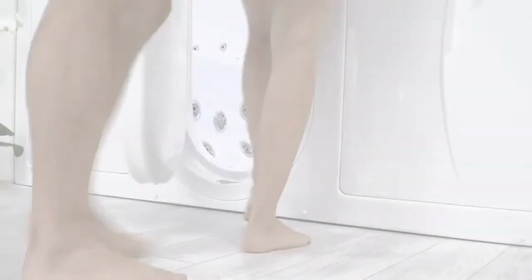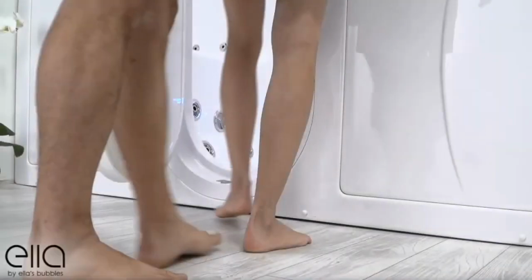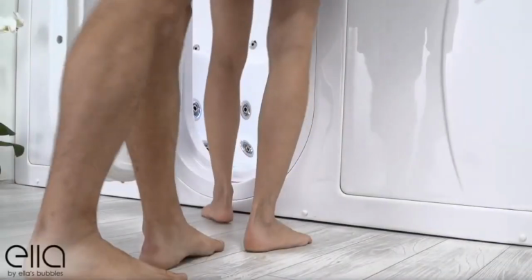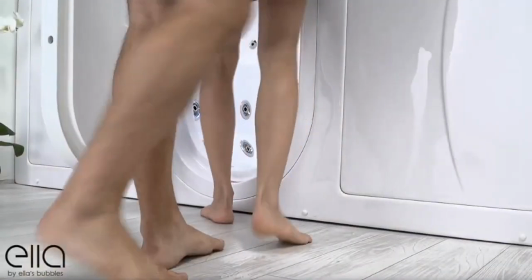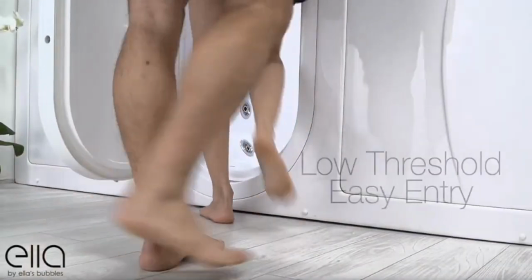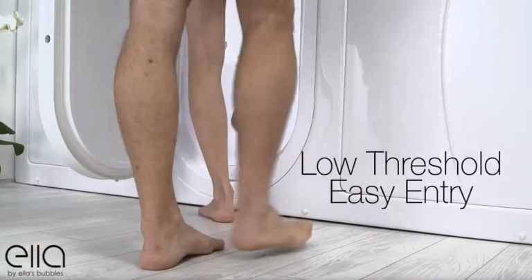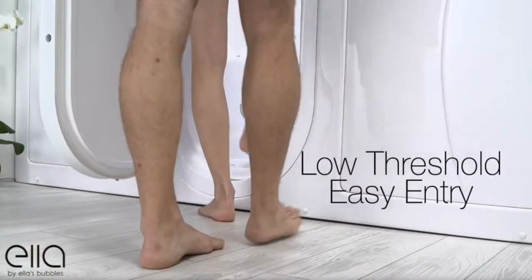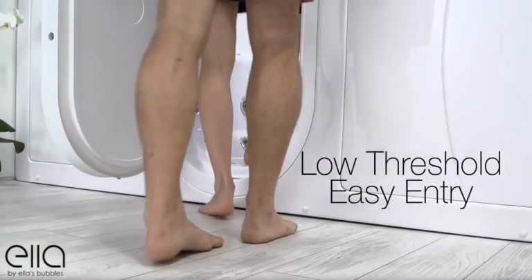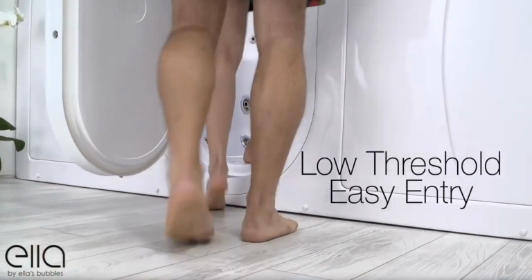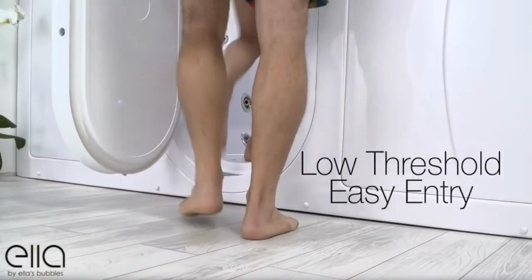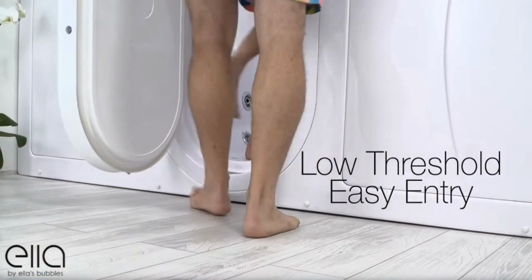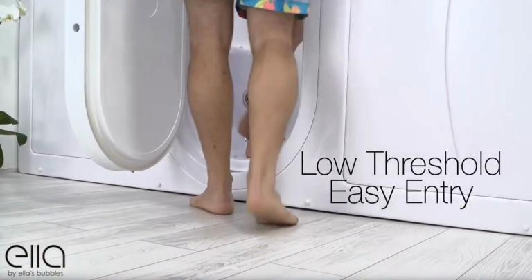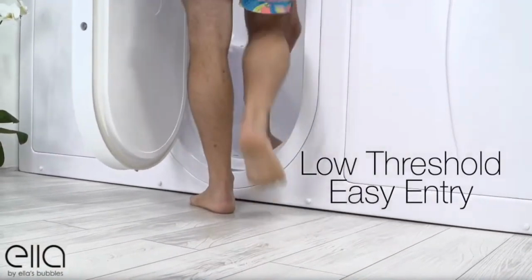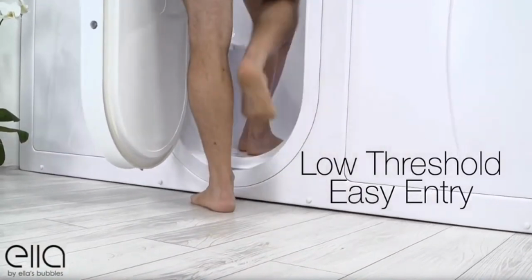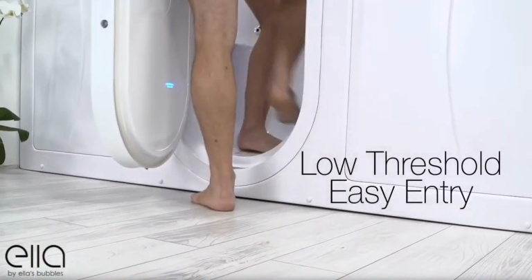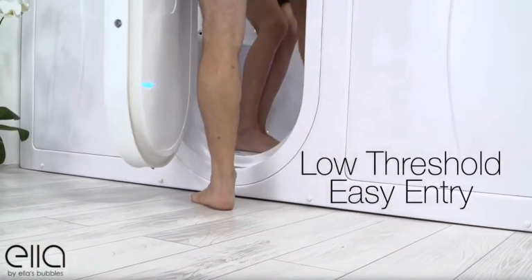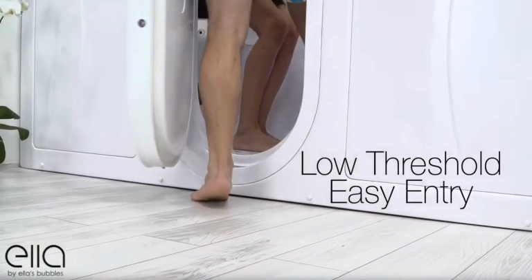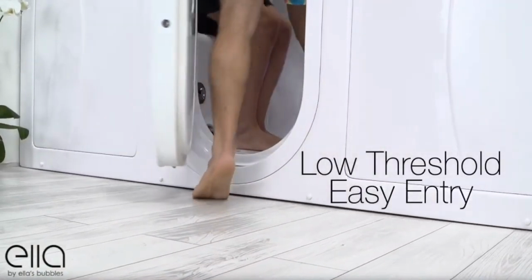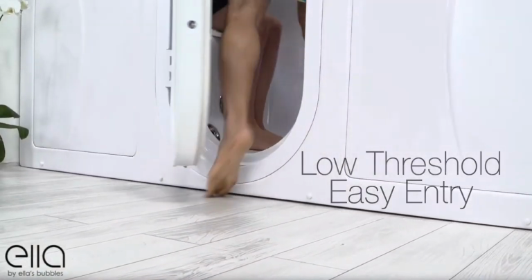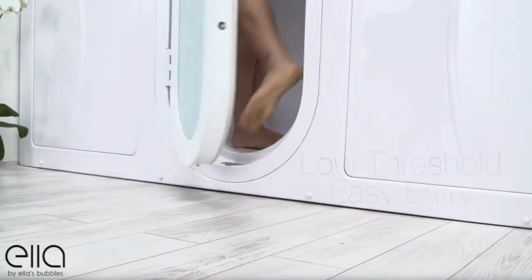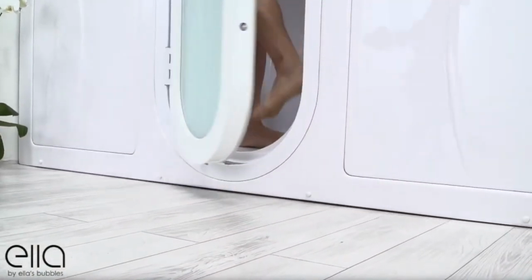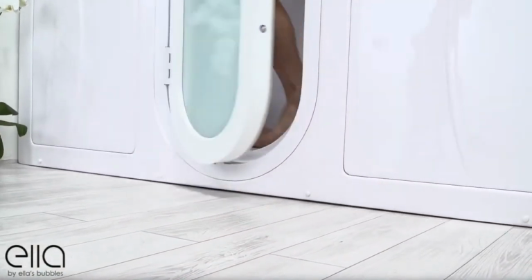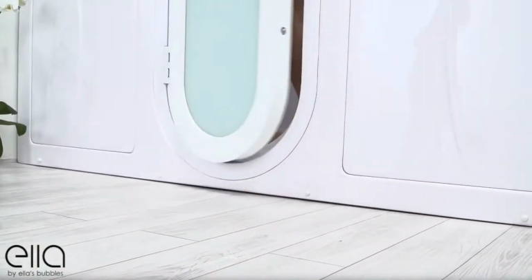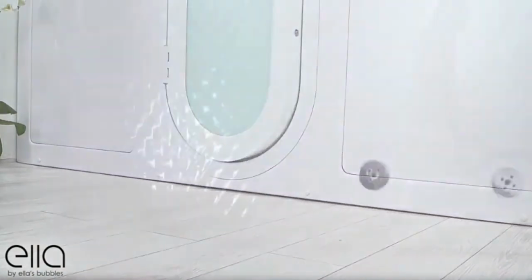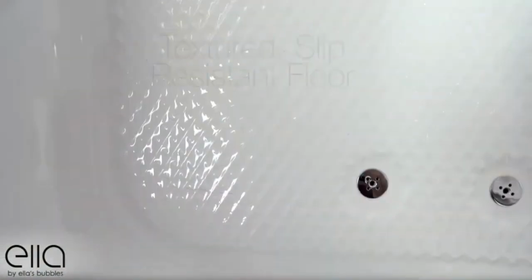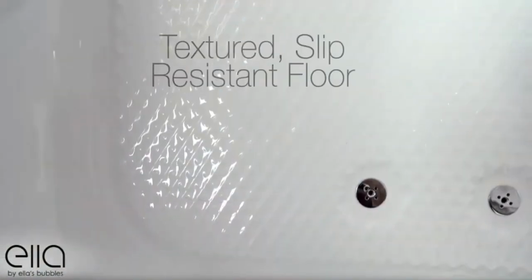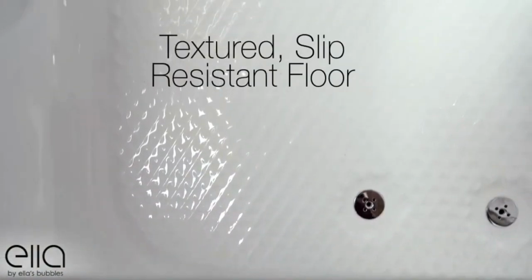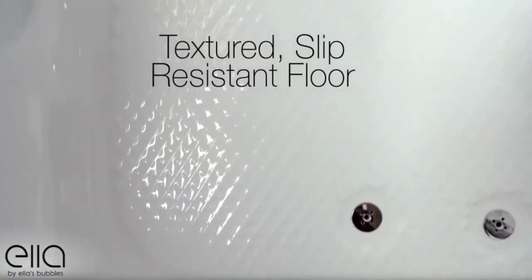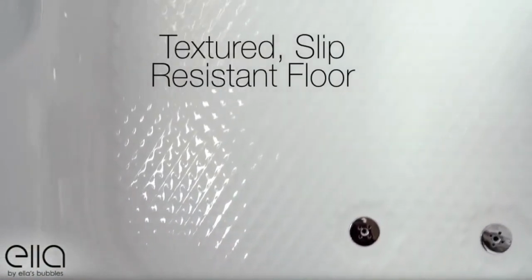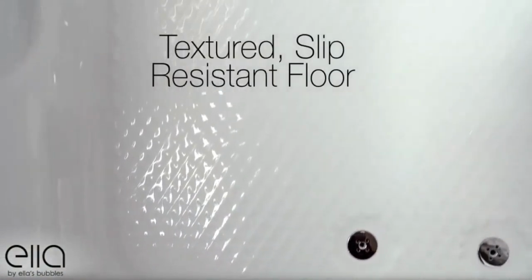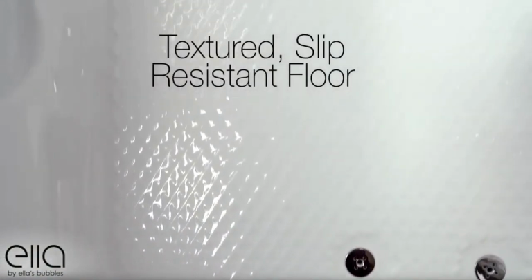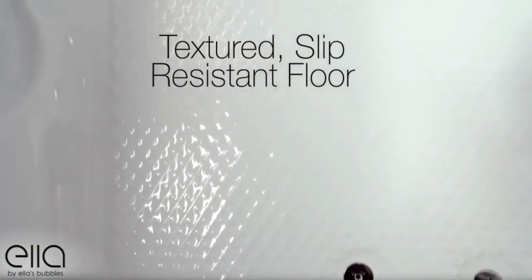As with all of Ella walk-in tubs, this features an easy entry, low threshold, and a textured slip-resistant floor.